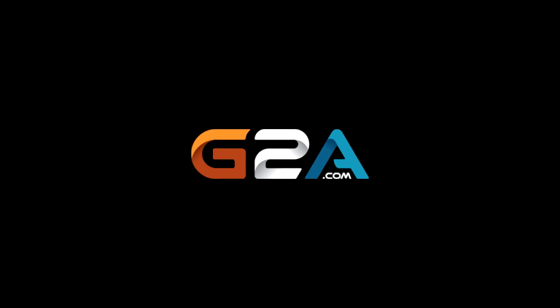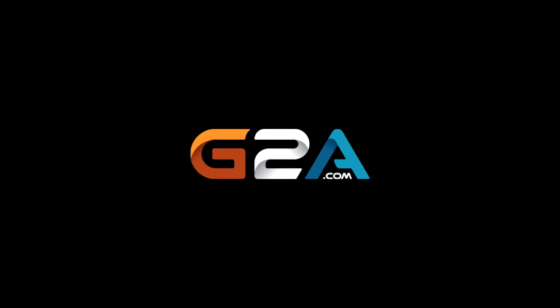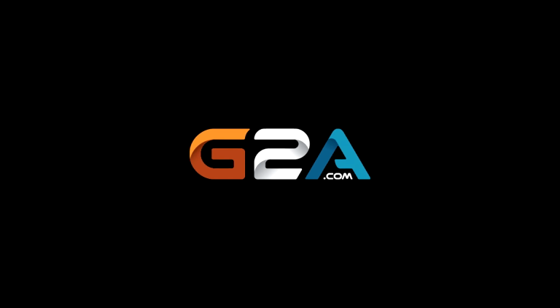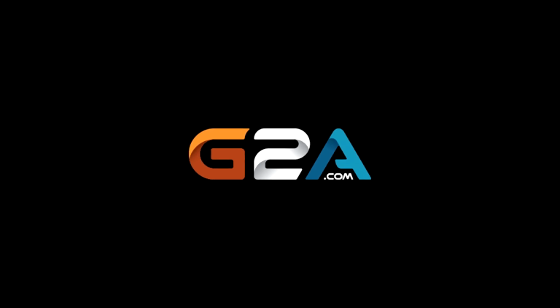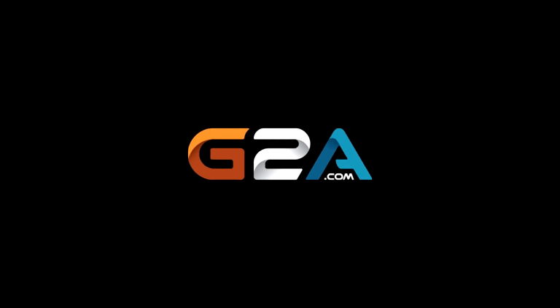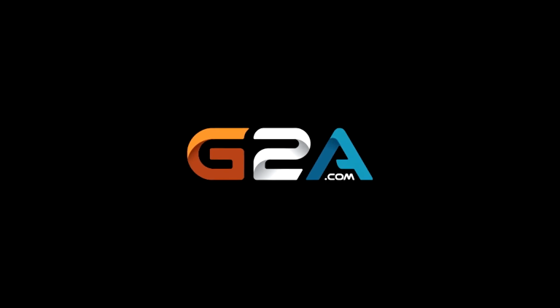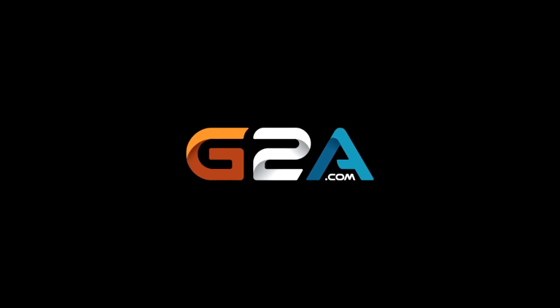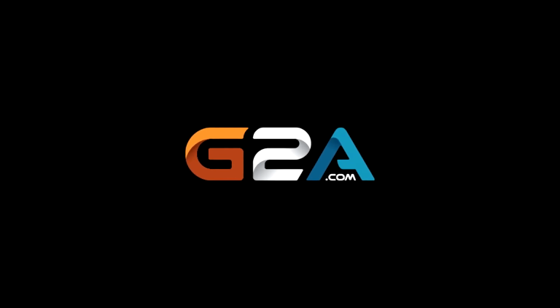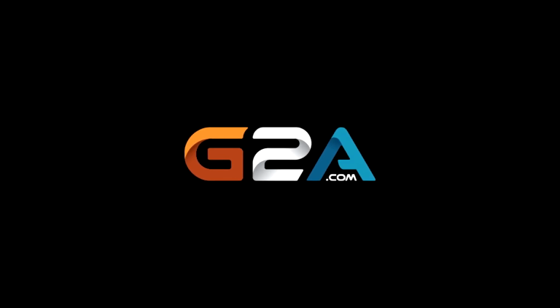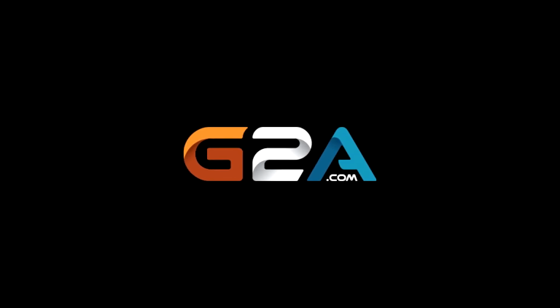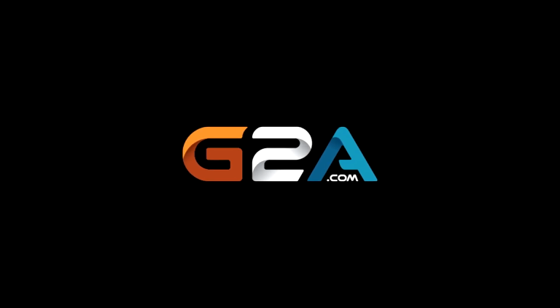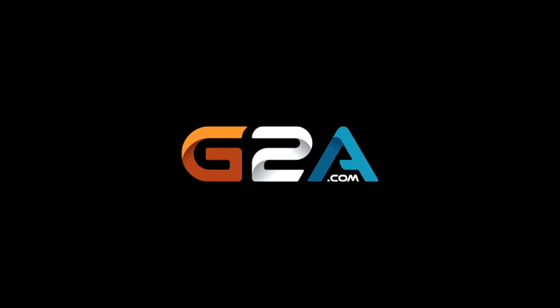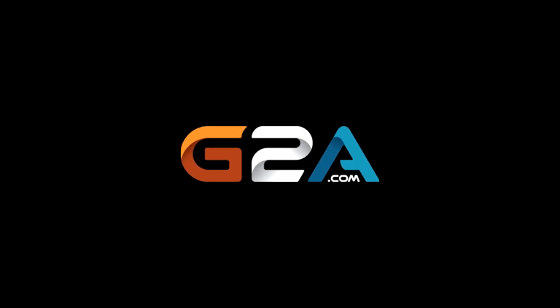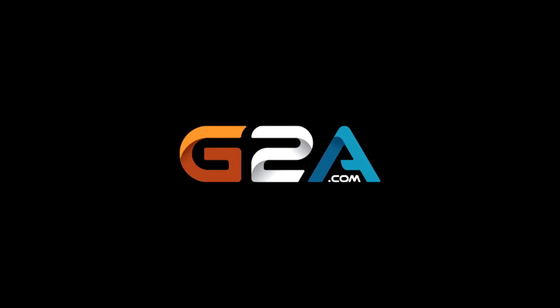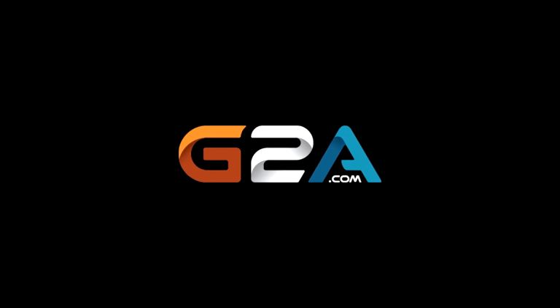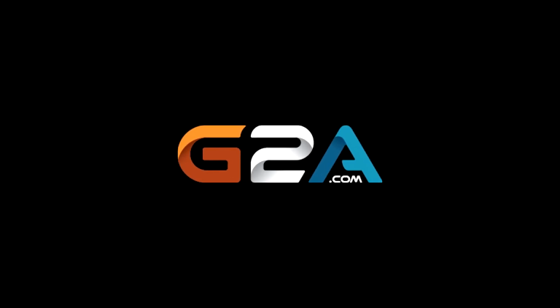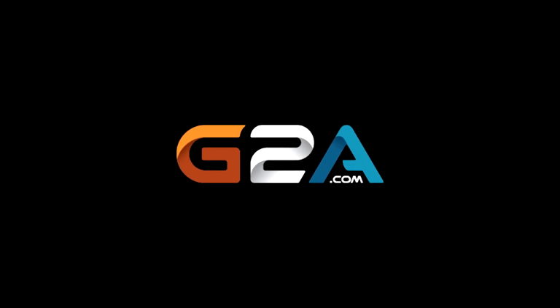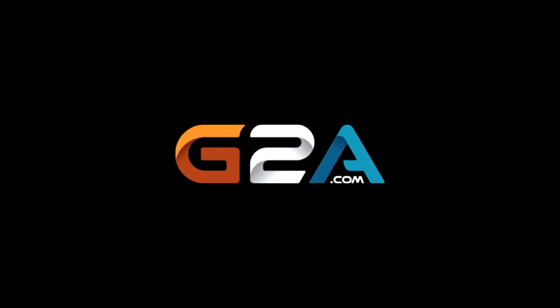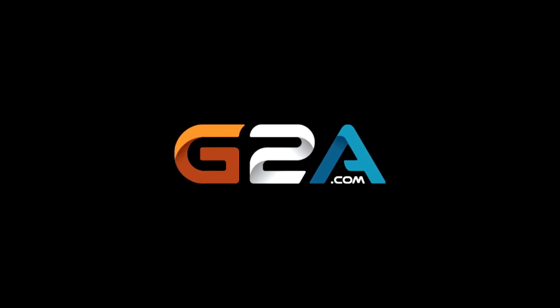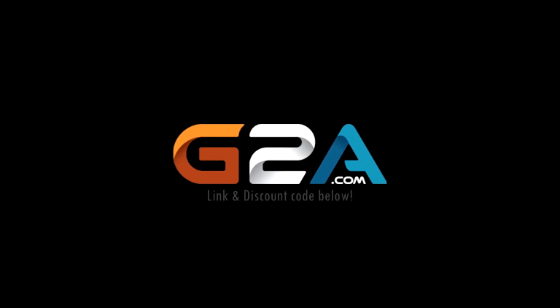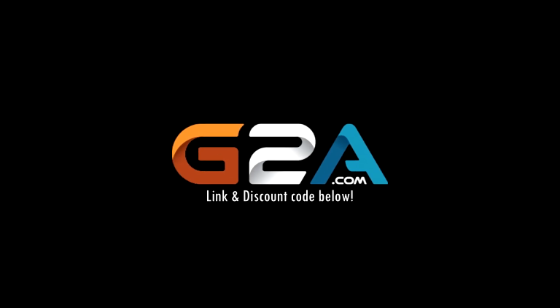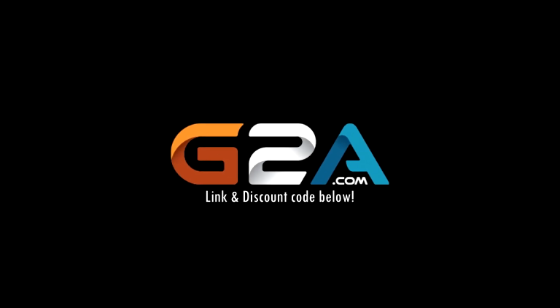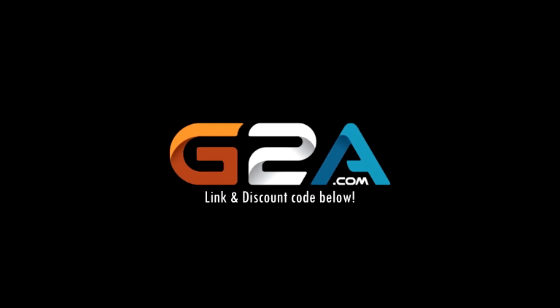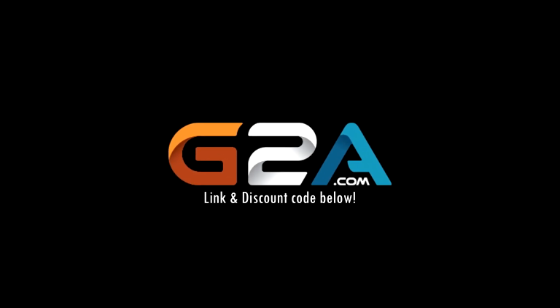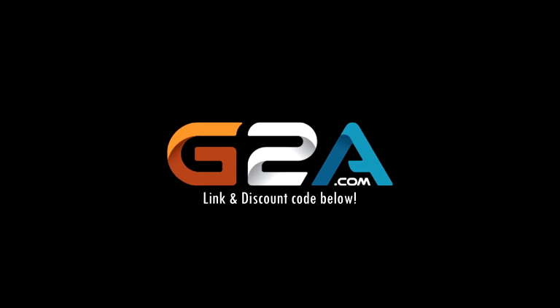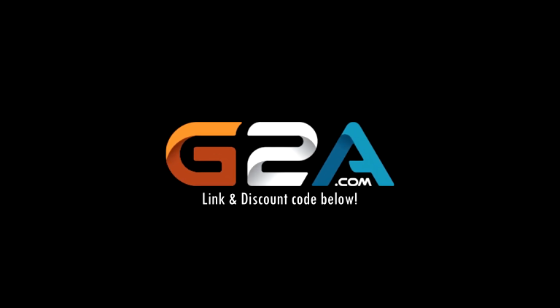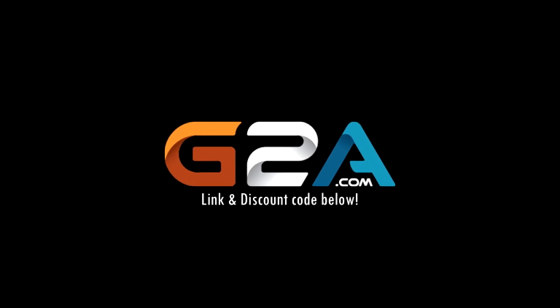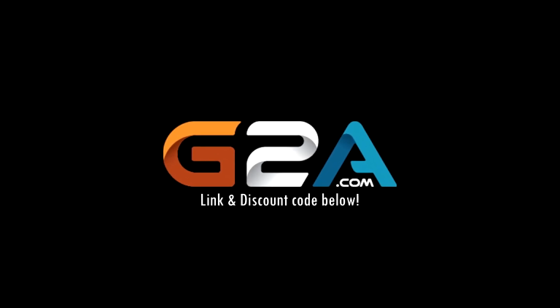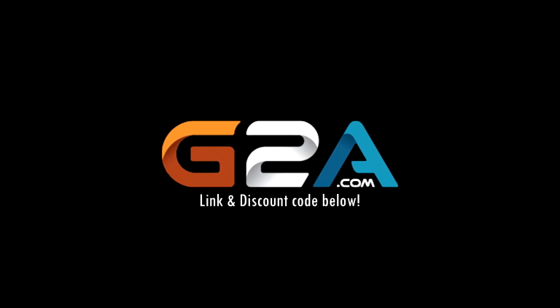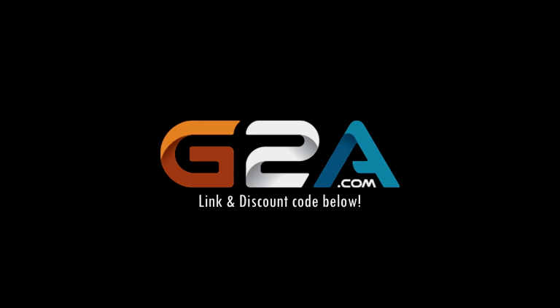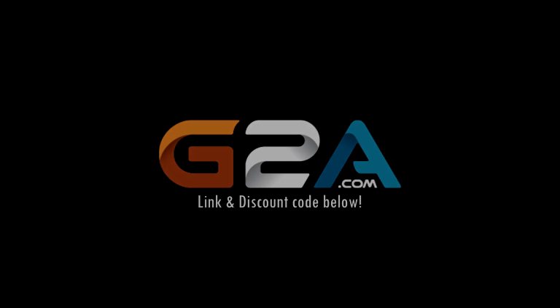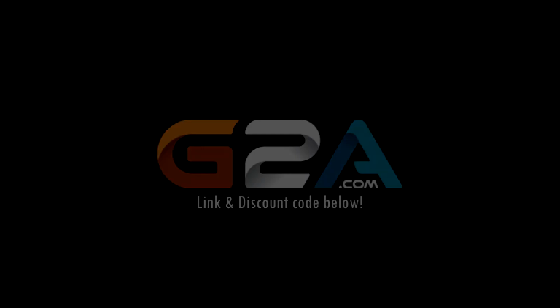Check out G2A for cheap and reliable games. Link and discount code in the description.